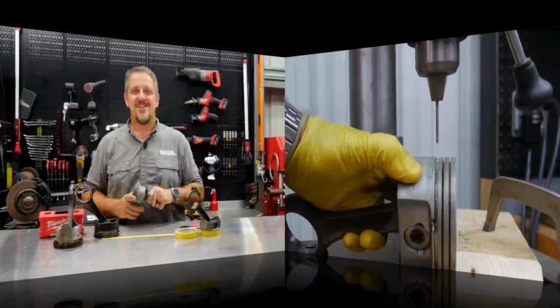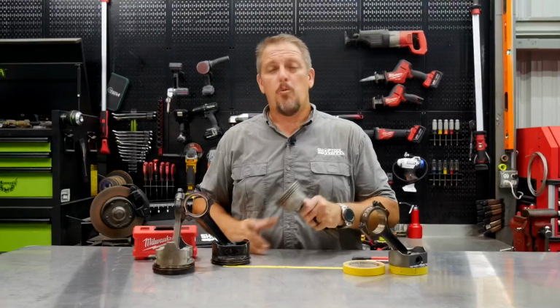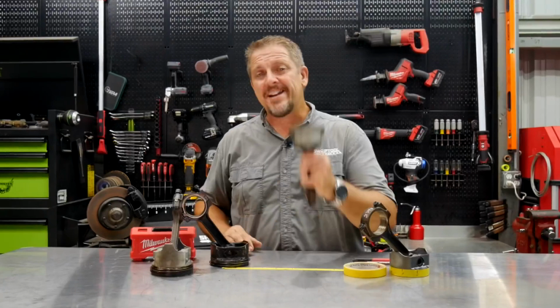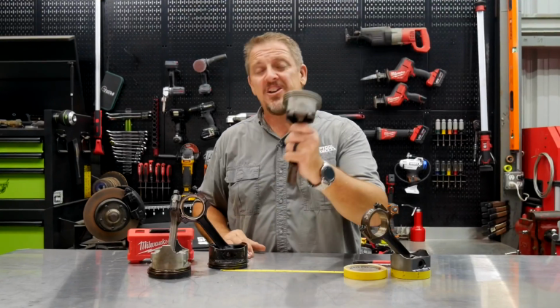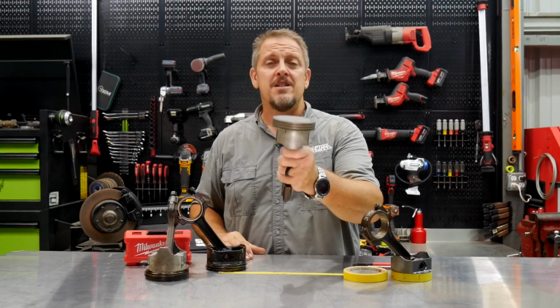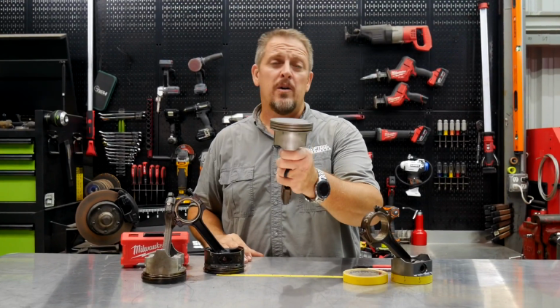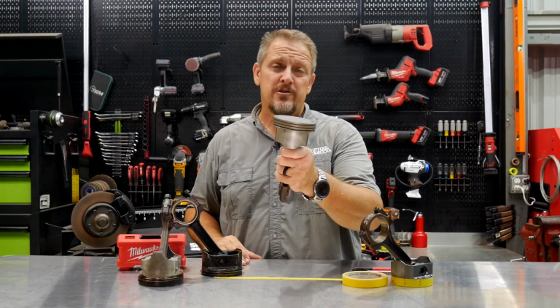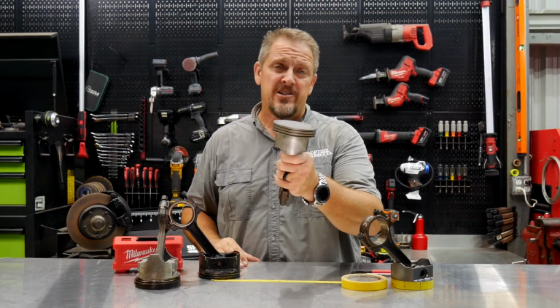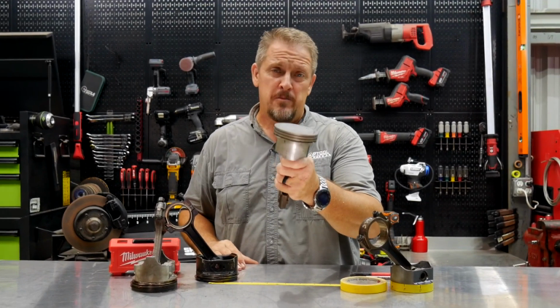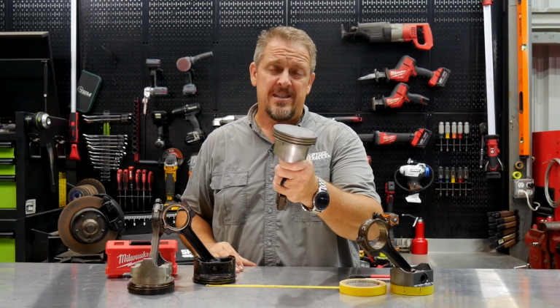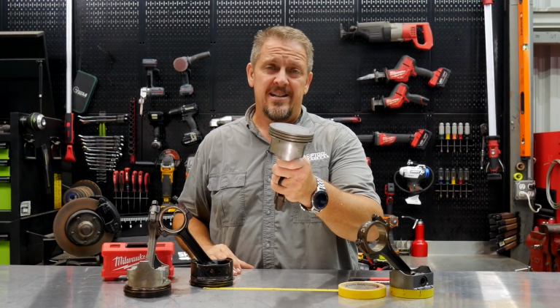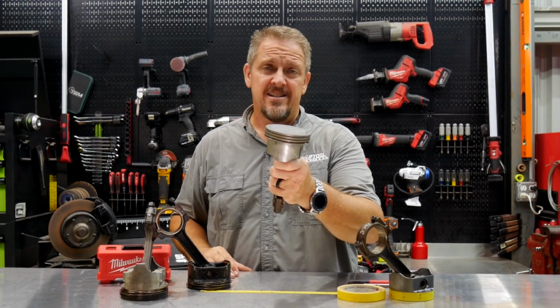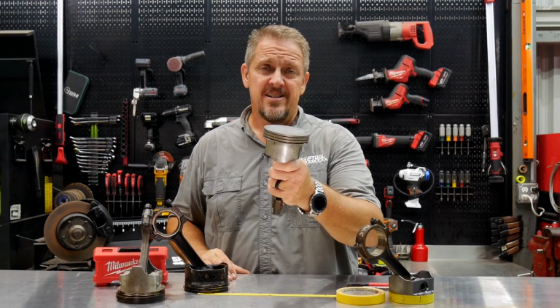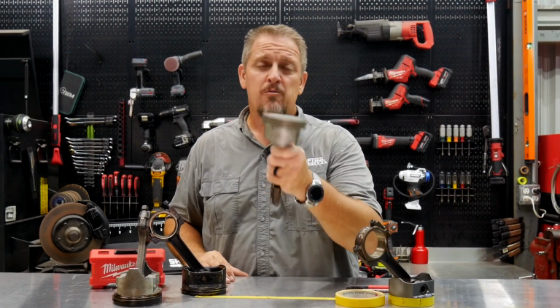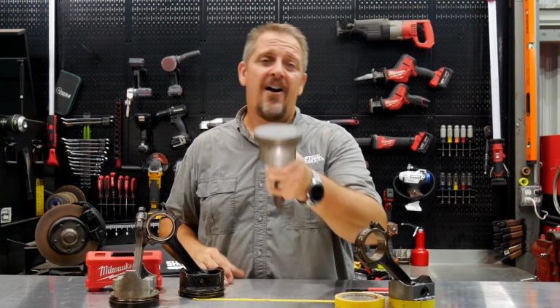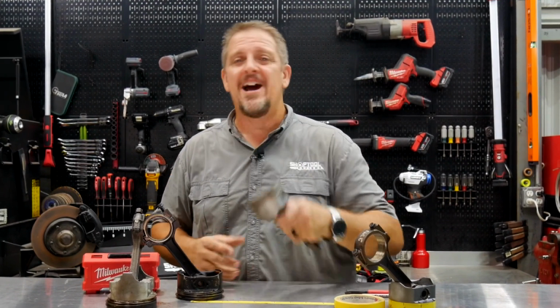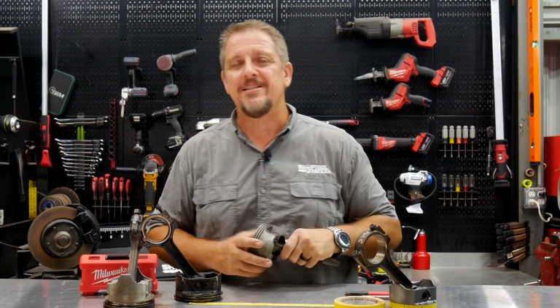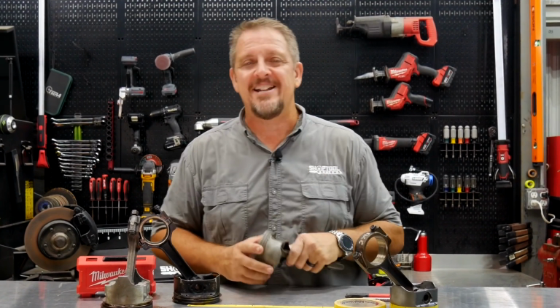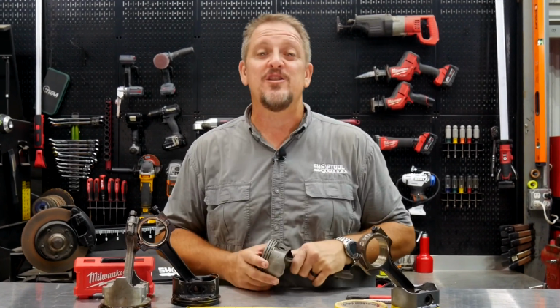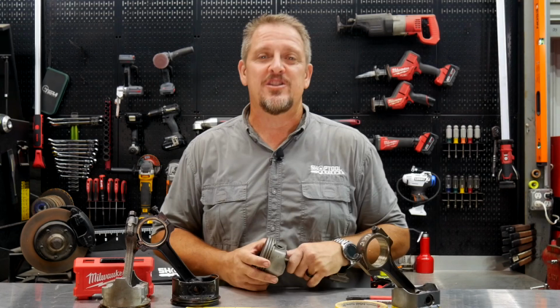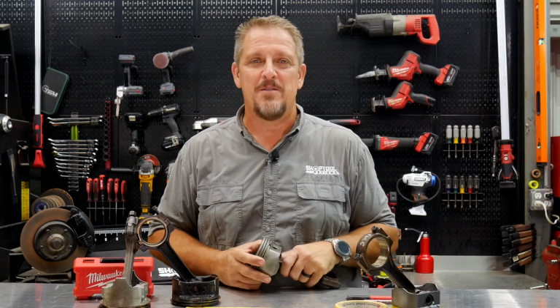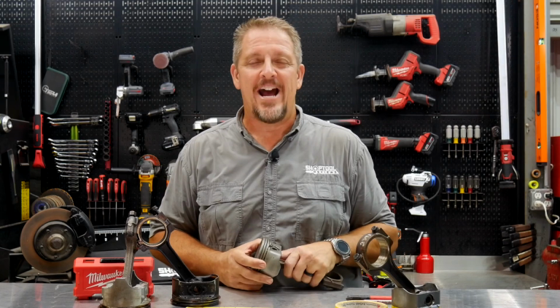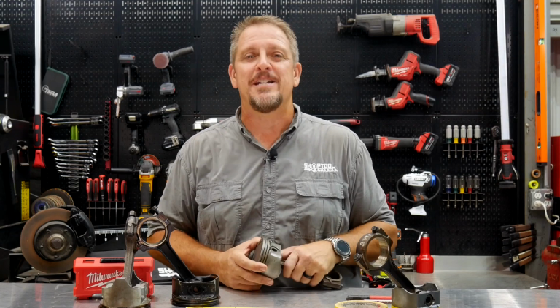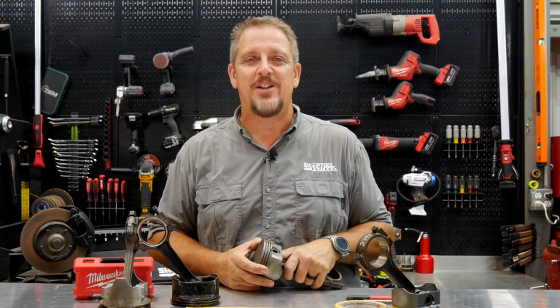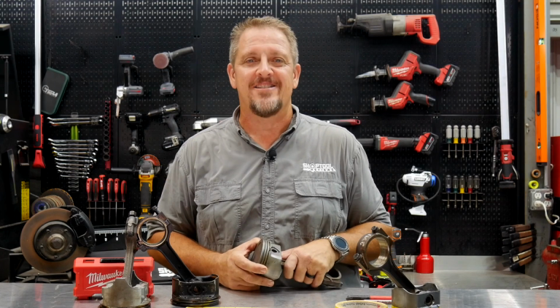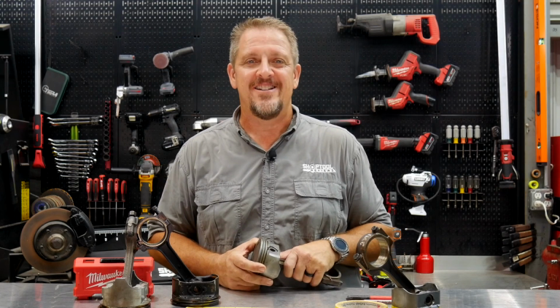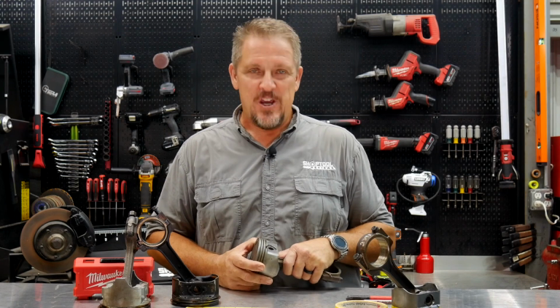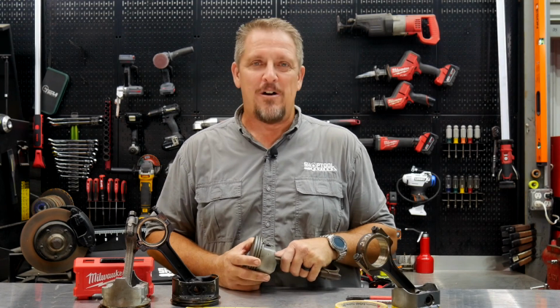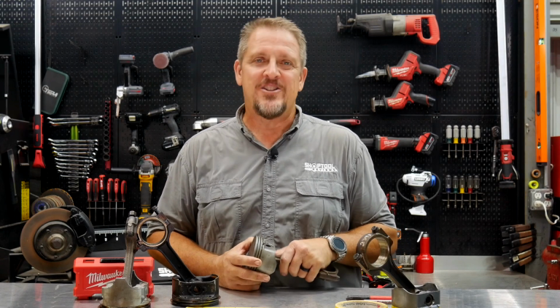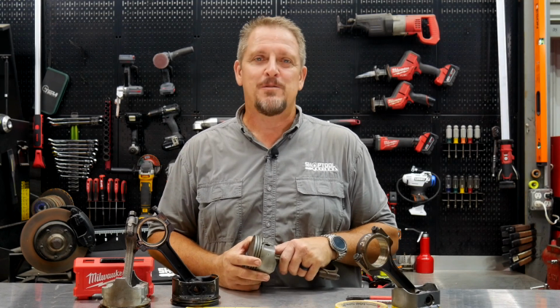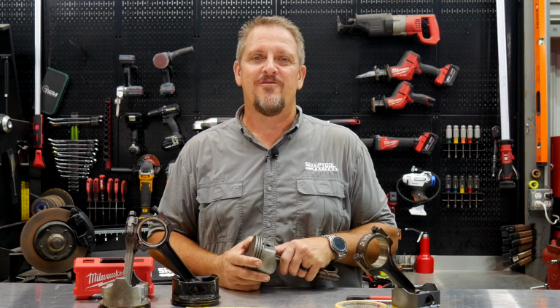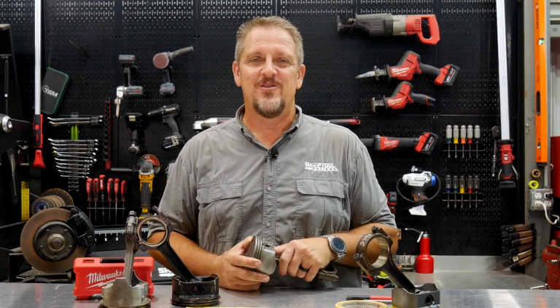Why did GM go and do such a stupid thing? We'll find out what that is in just a moment. I'm Tim Johnson. You're watching Shop Tool Reviews.